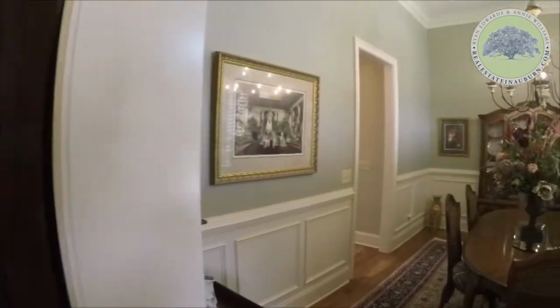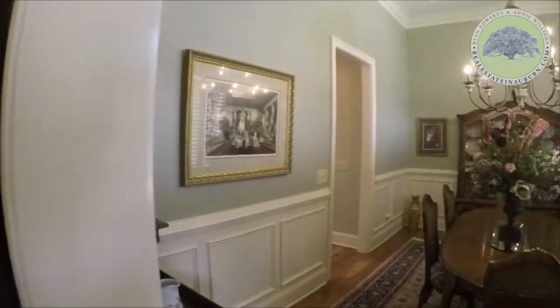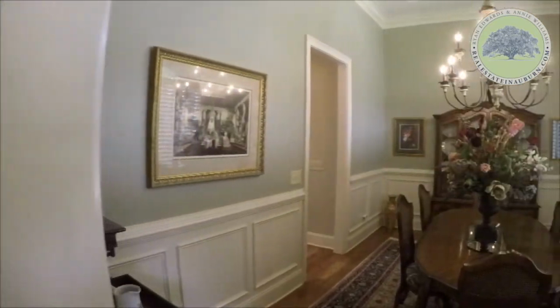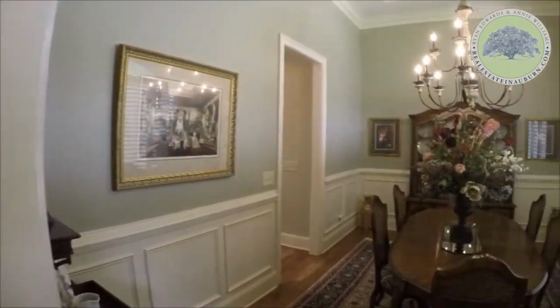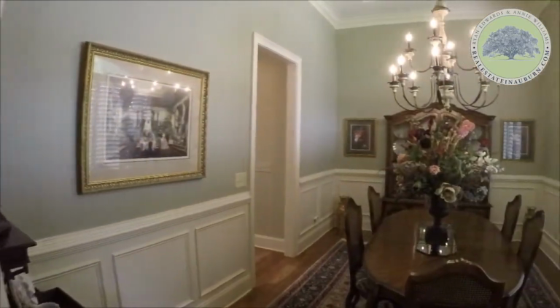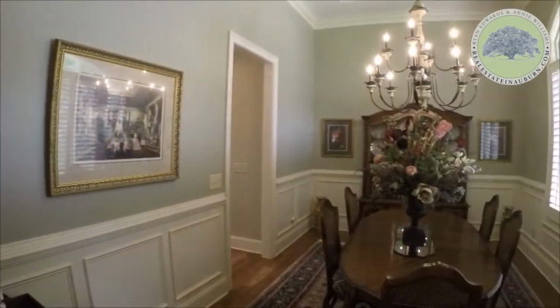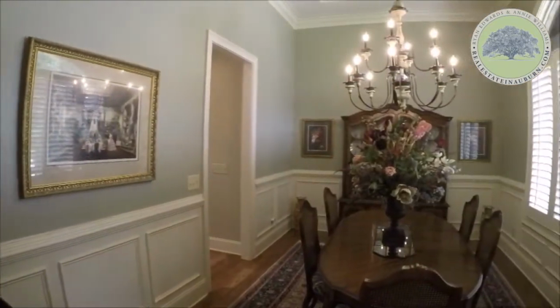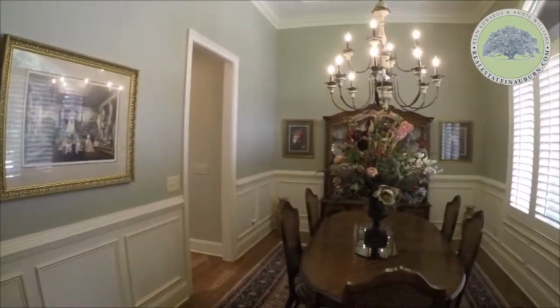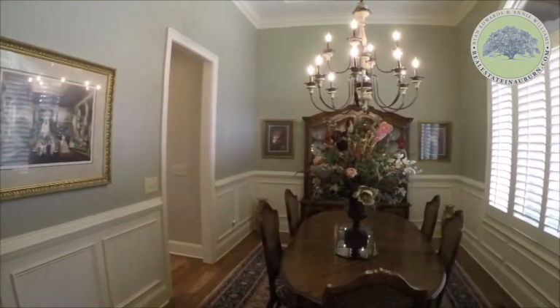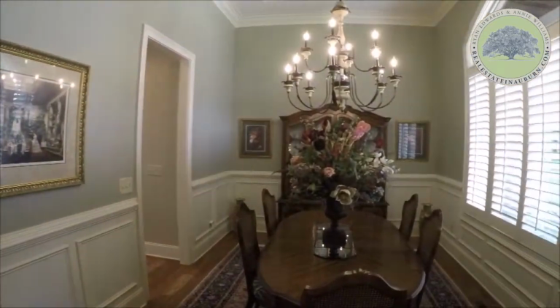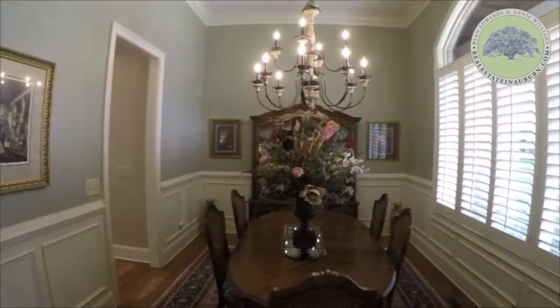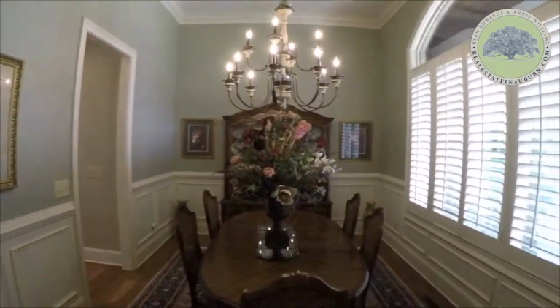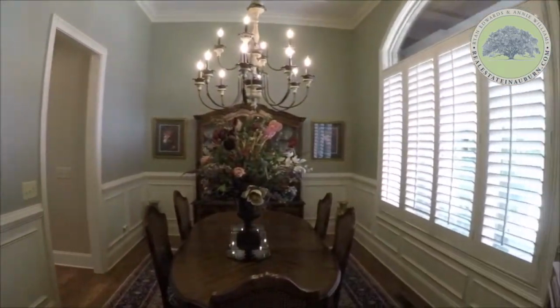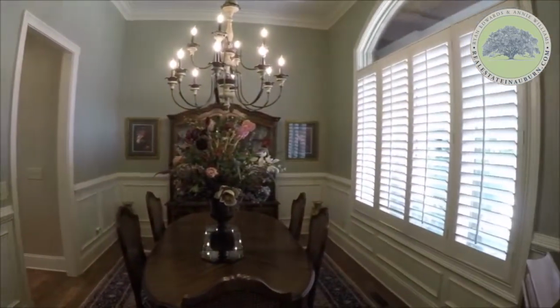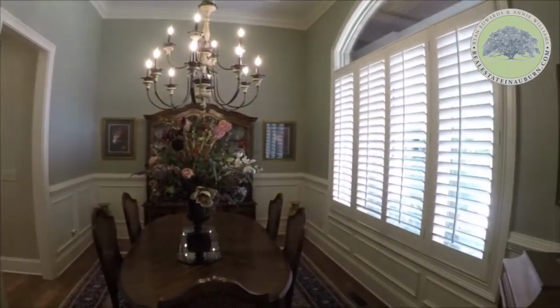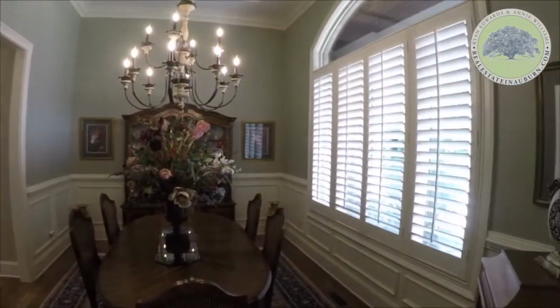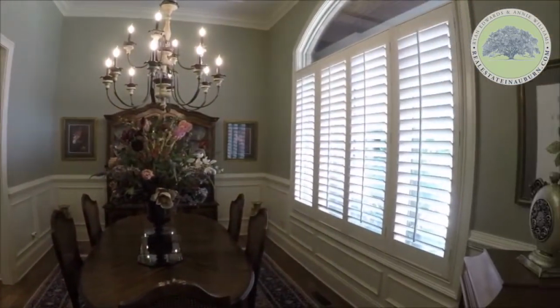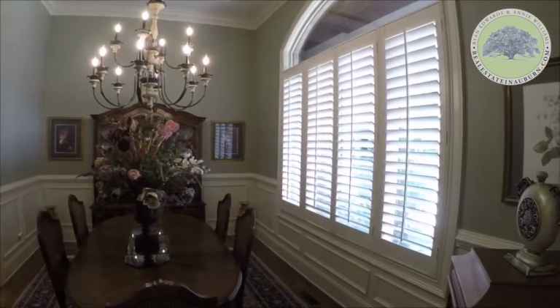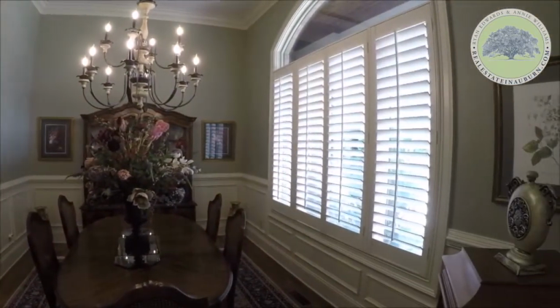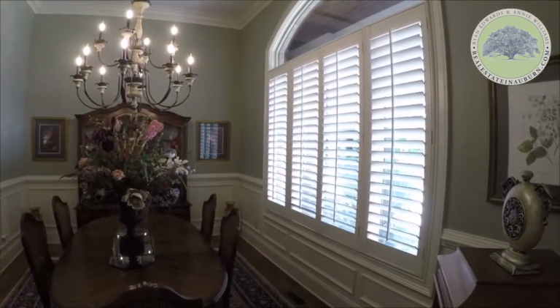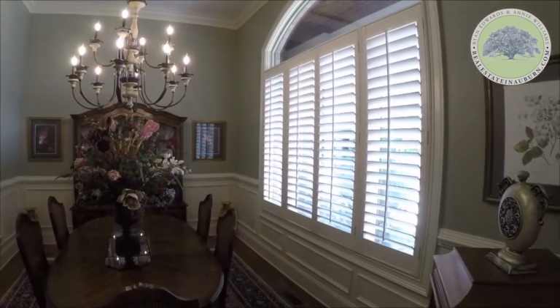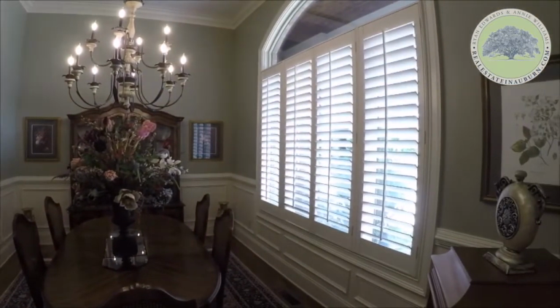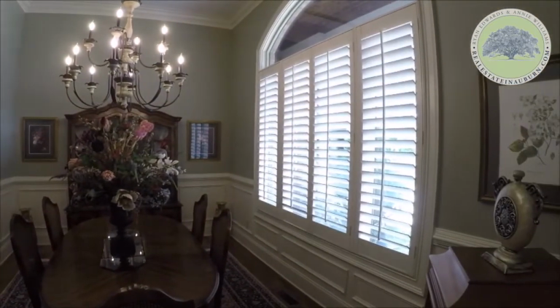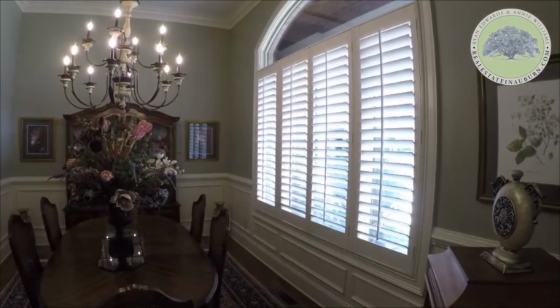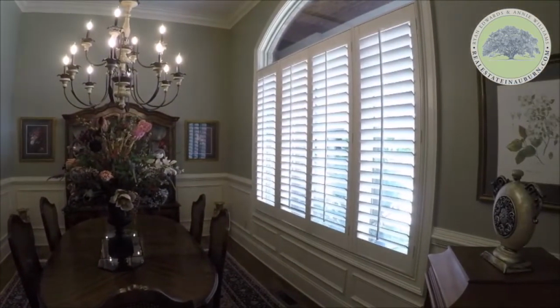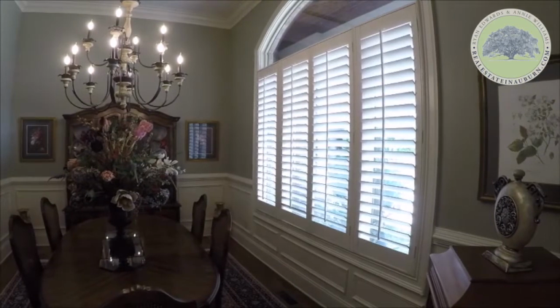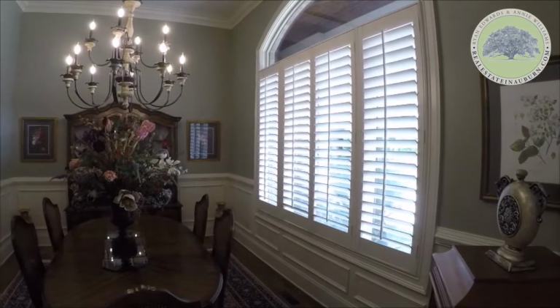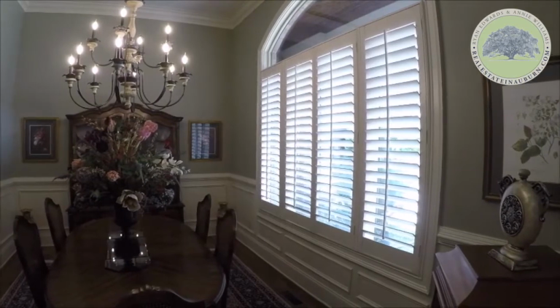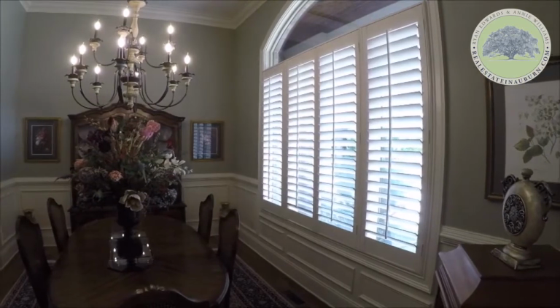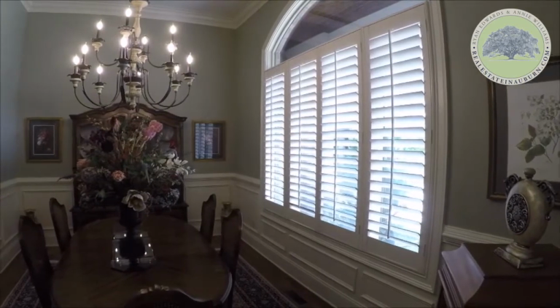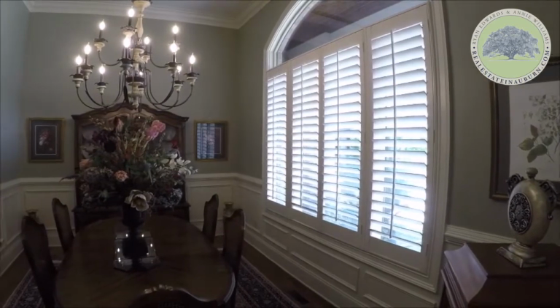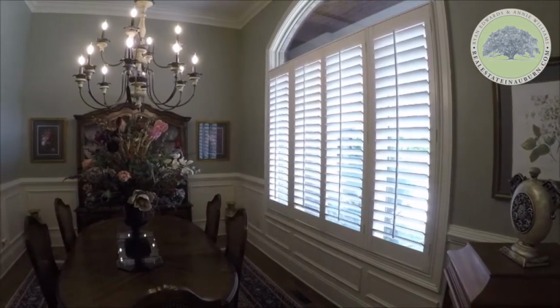The formal dining room sits off of the entryway and boasts beautiful crown molding and a chair rail.